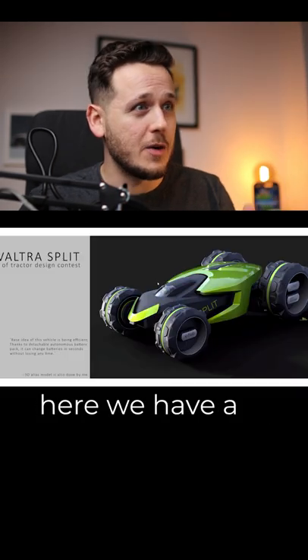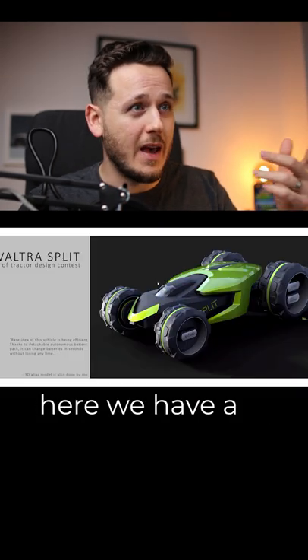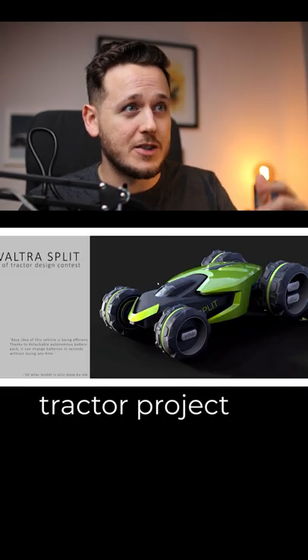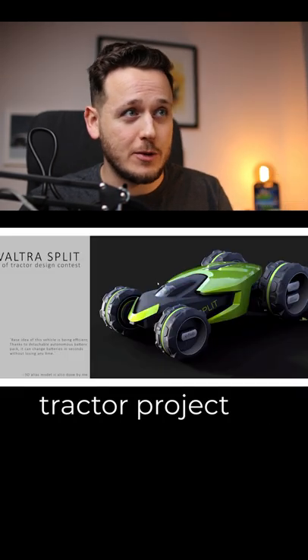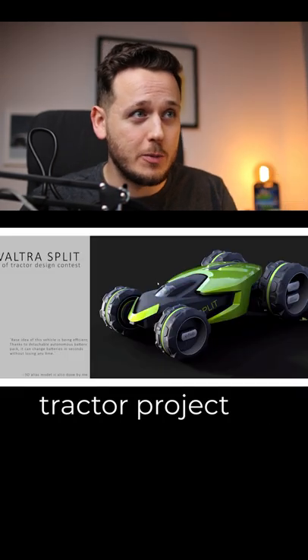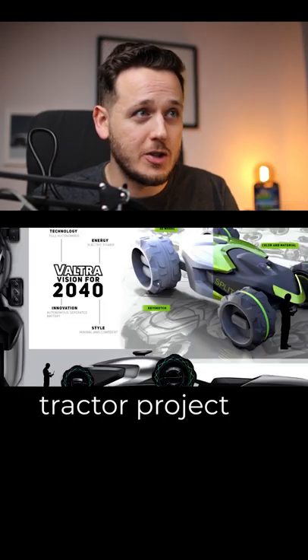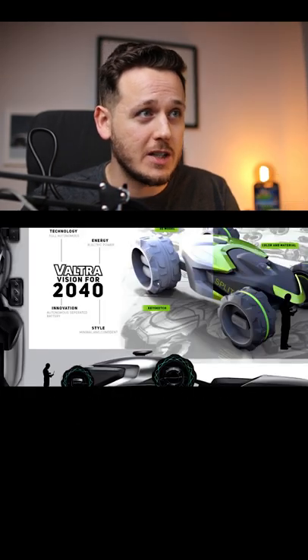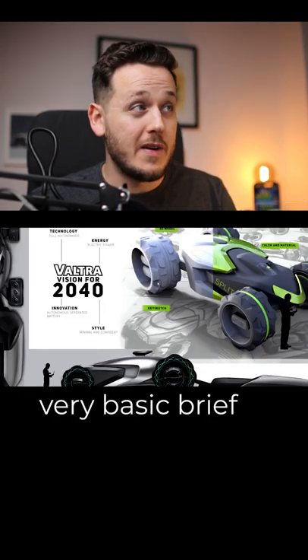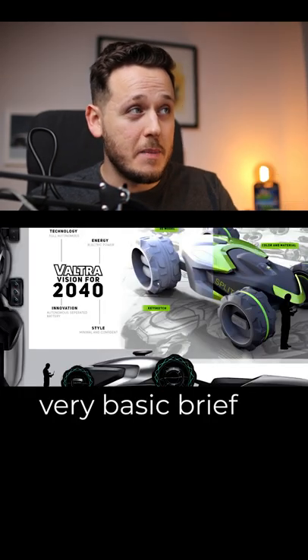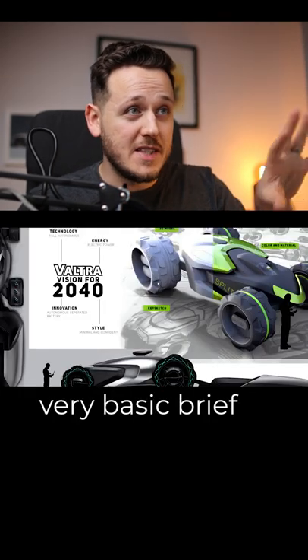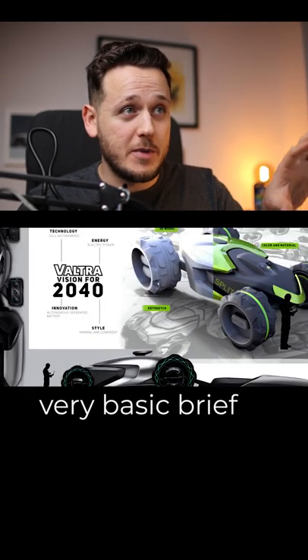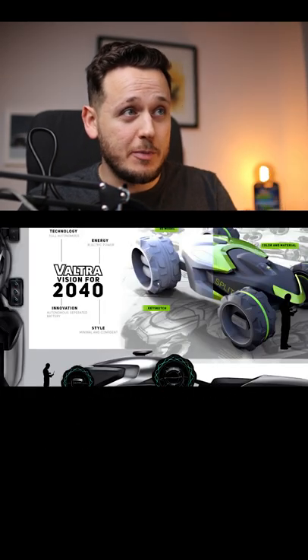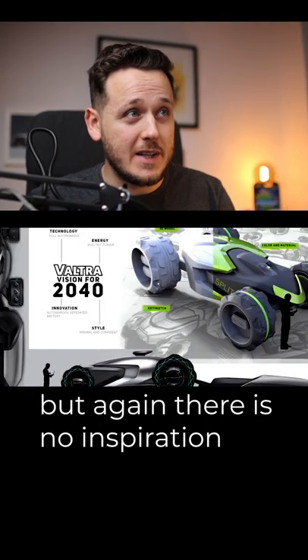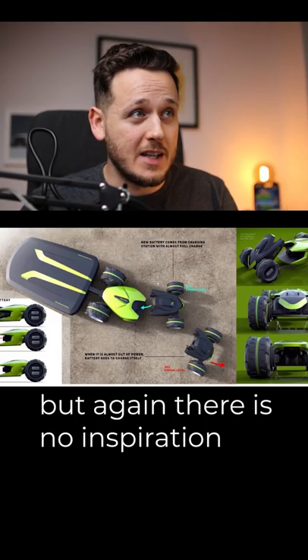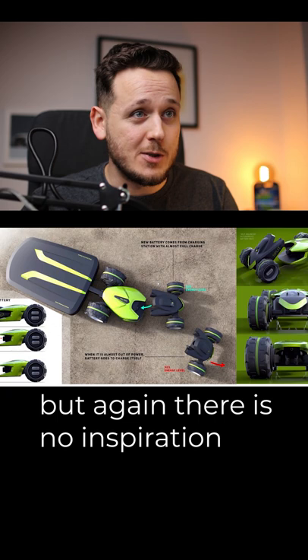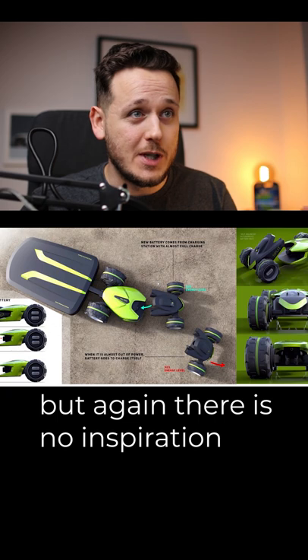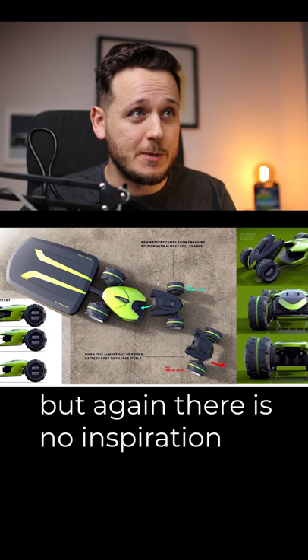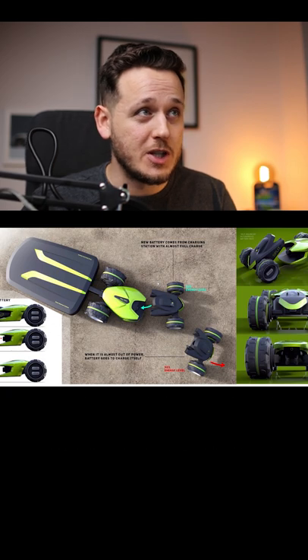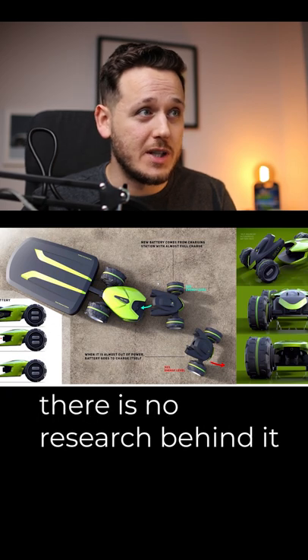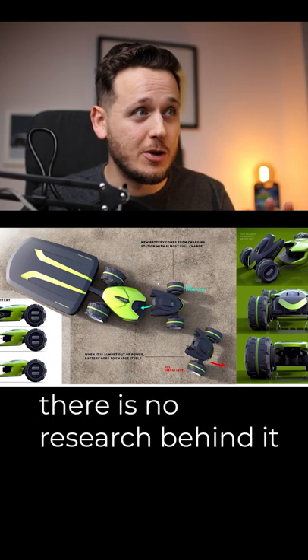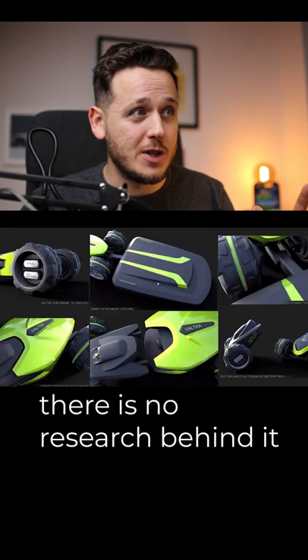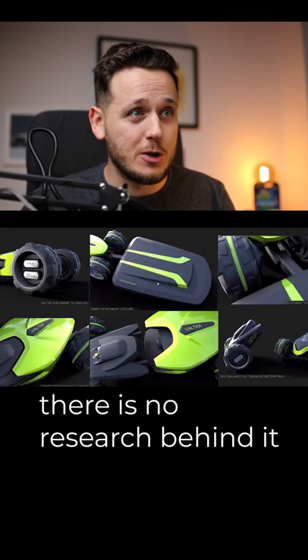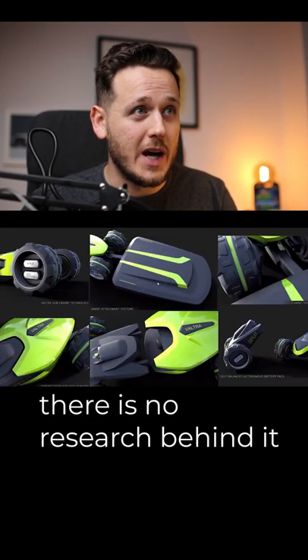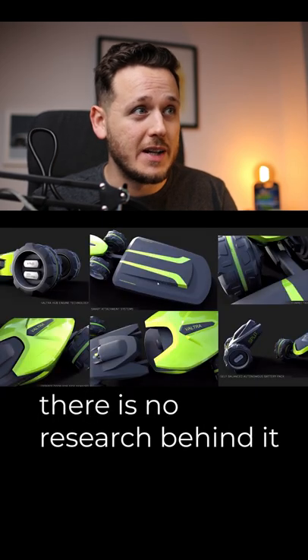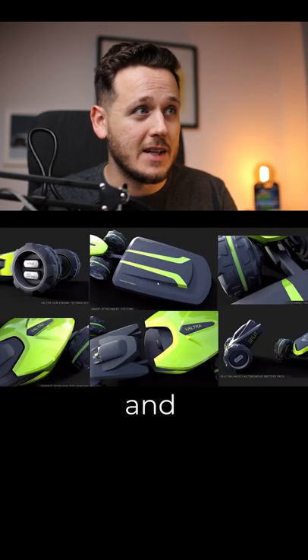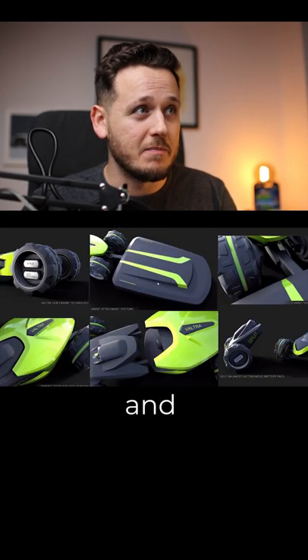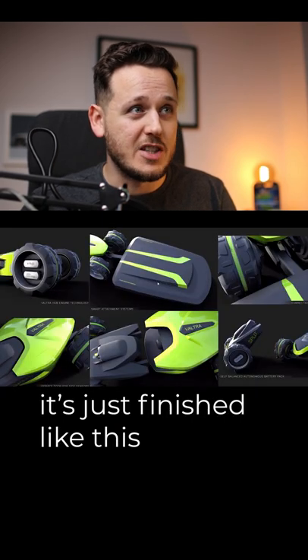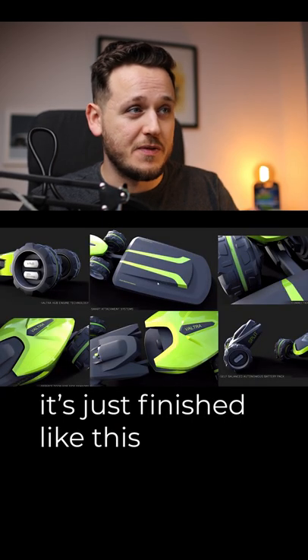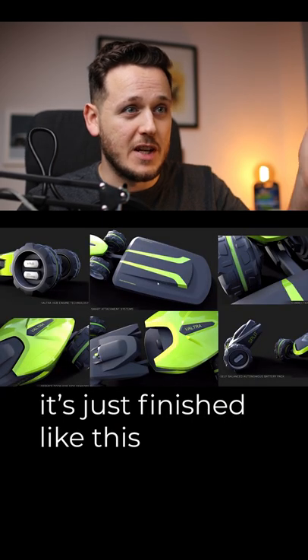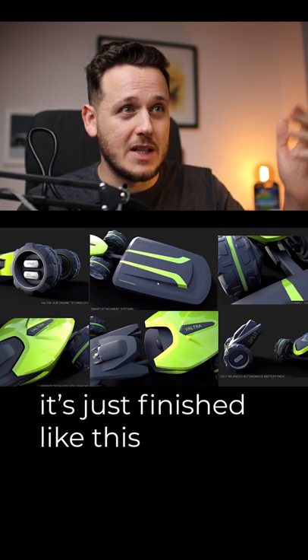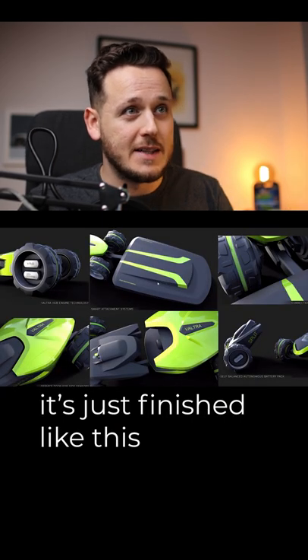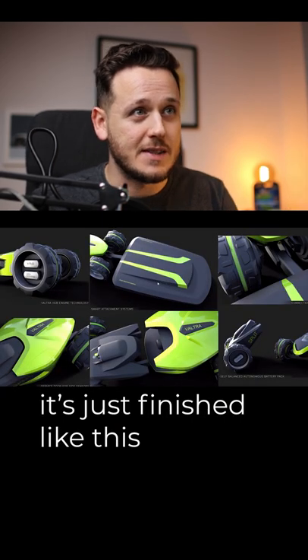Here we have a tractor project. Very basic brief, but again there is no inspiration, there is no research behind it, and it just finished like this.